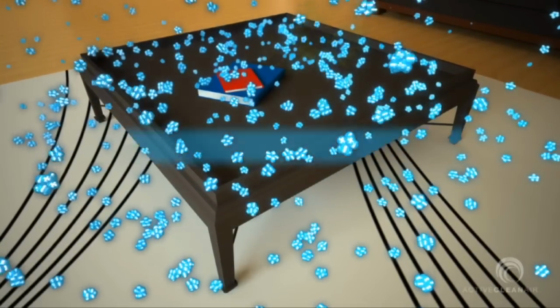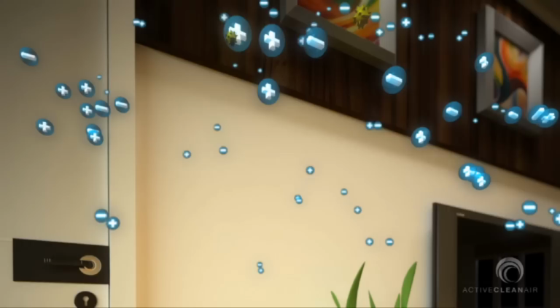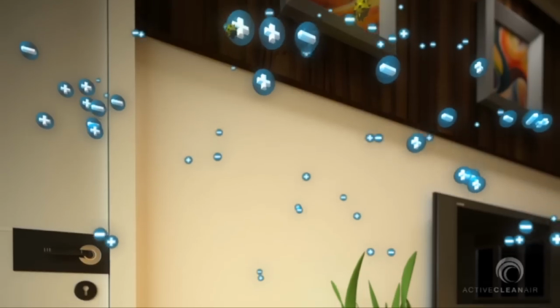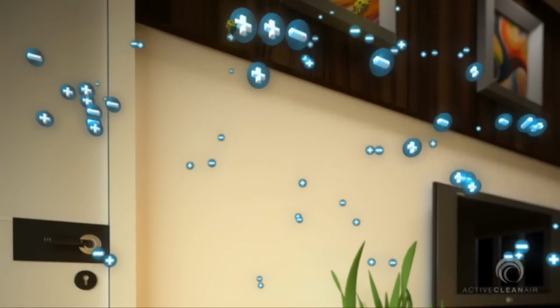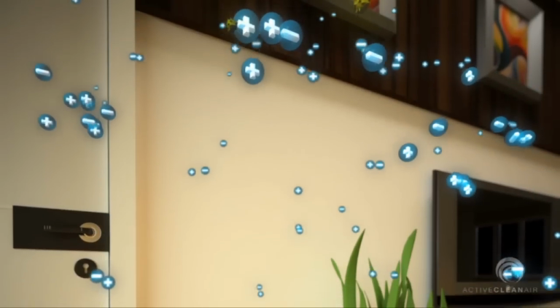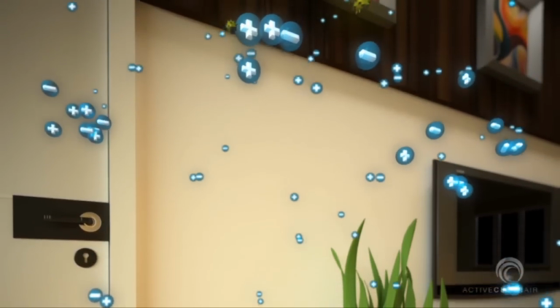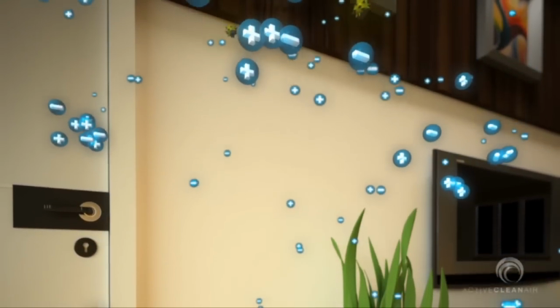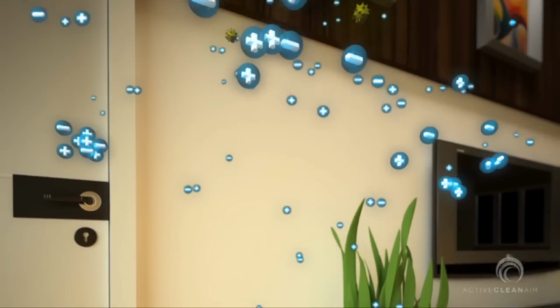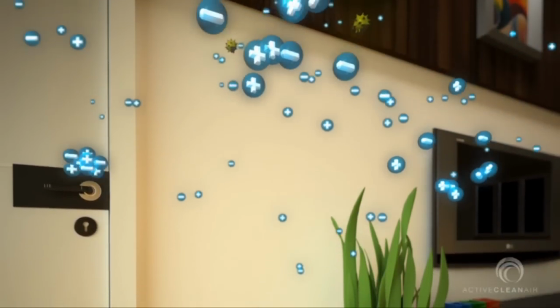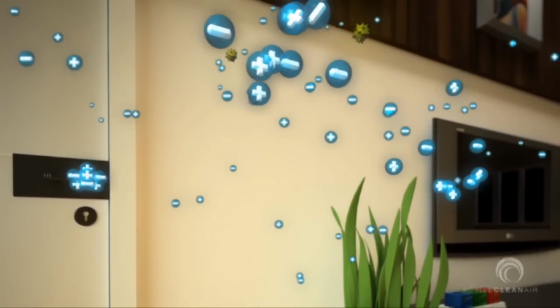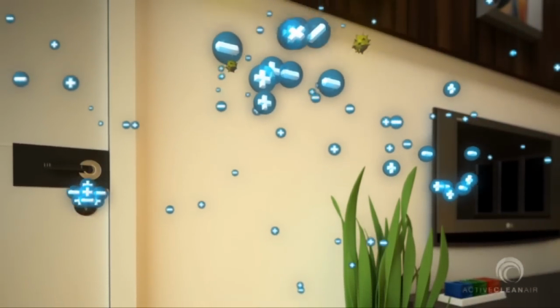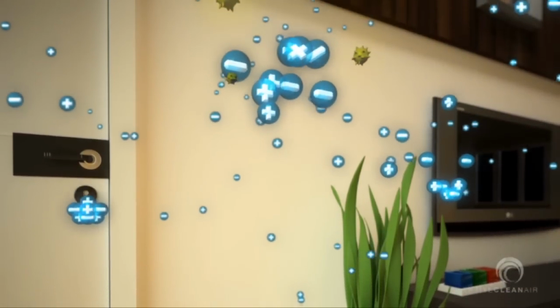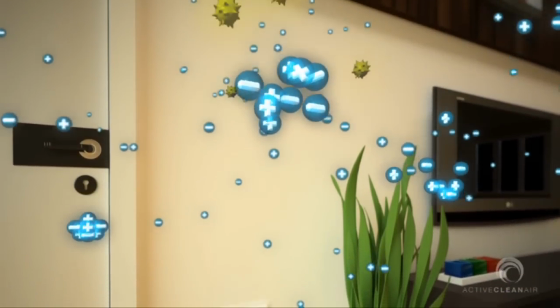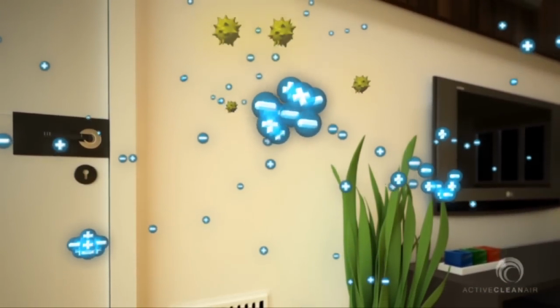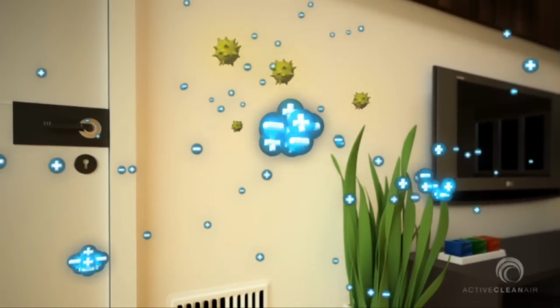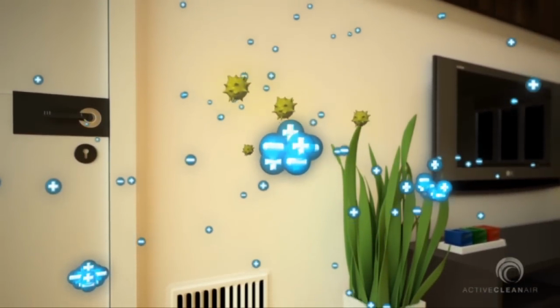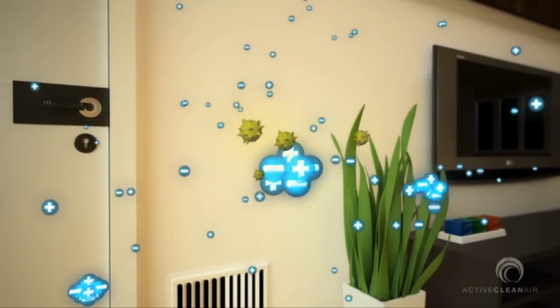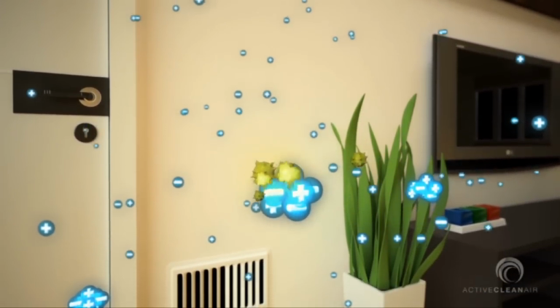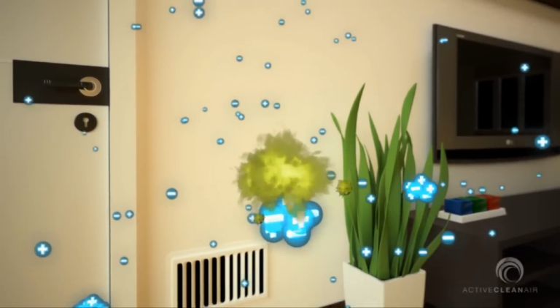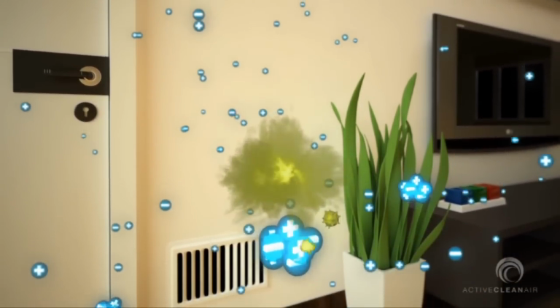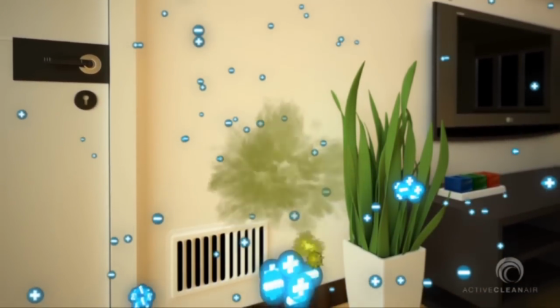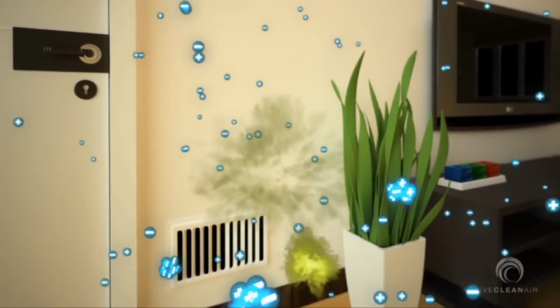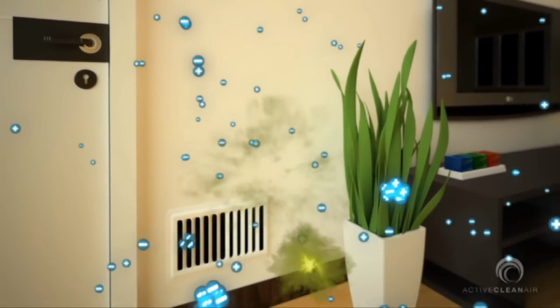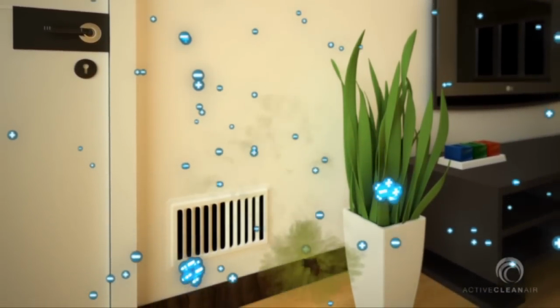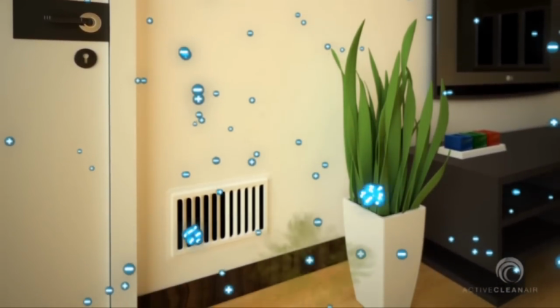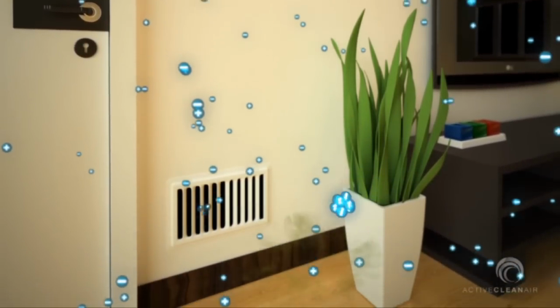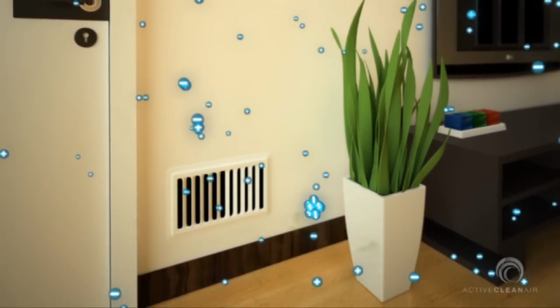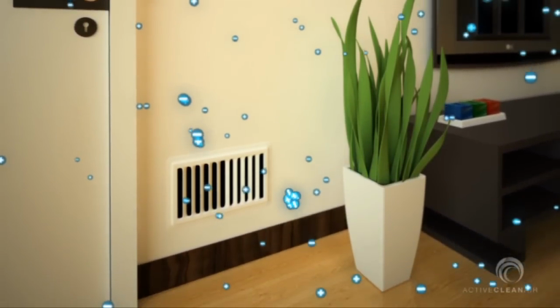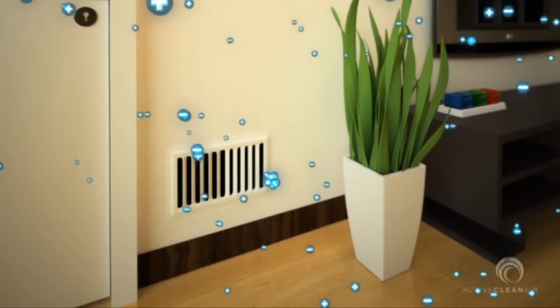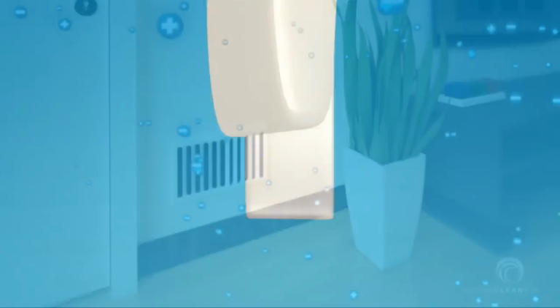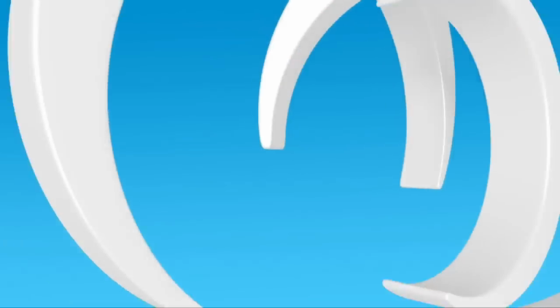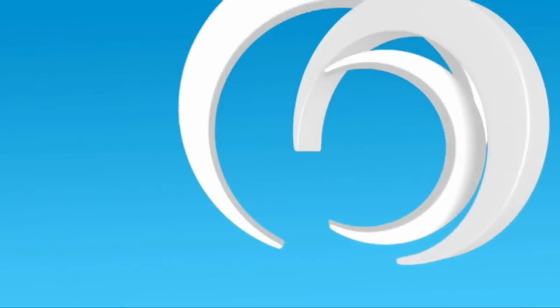Ultra-fine particles such as health-threatening viruses are destroyed on contact as the ions electrocute the molecule, blowing the cell membrane apart.